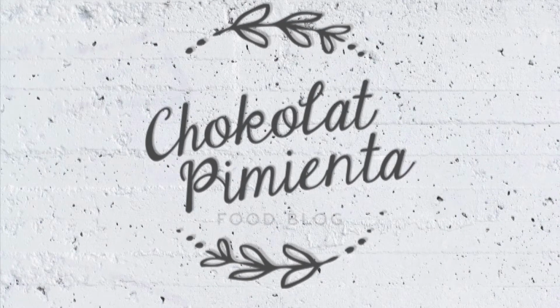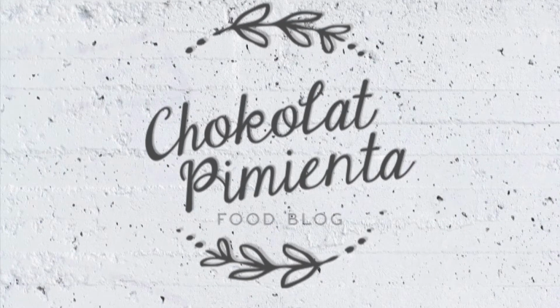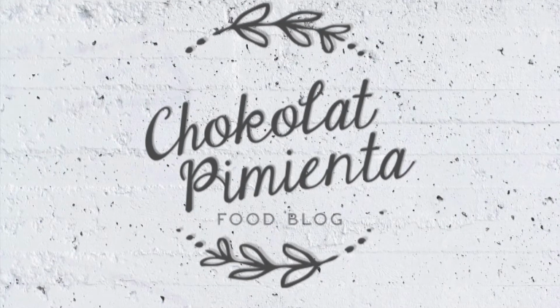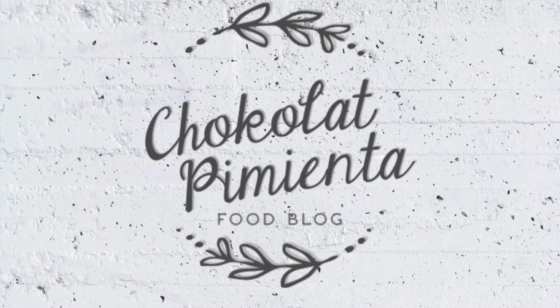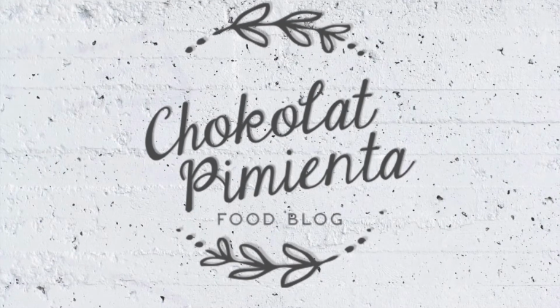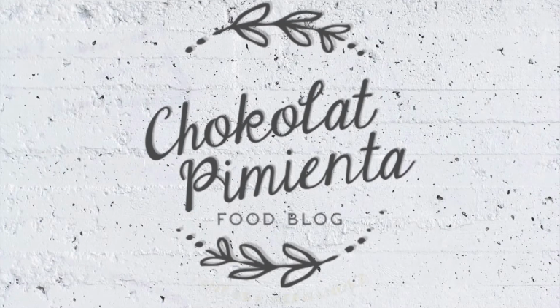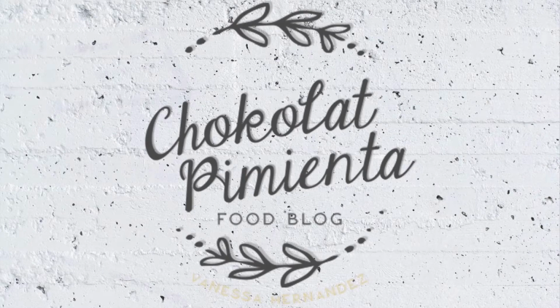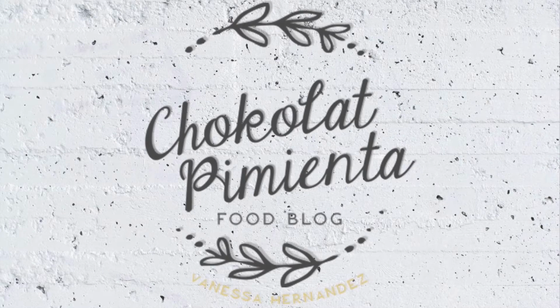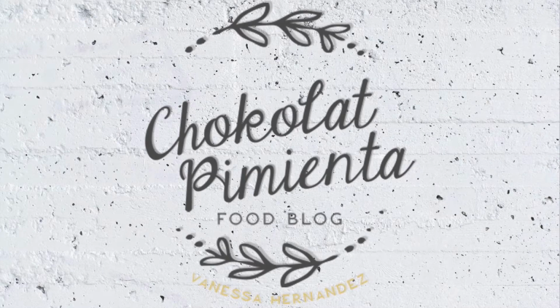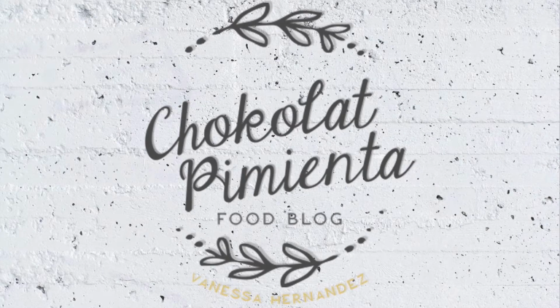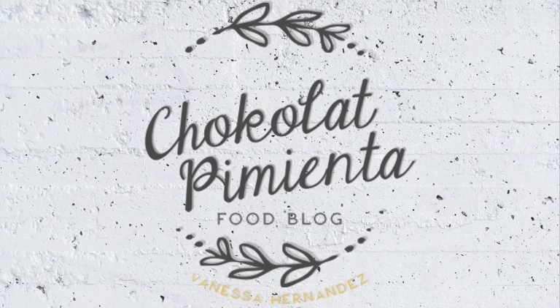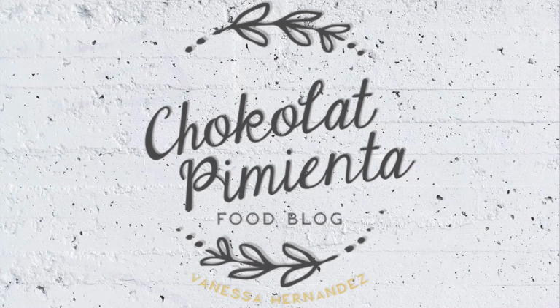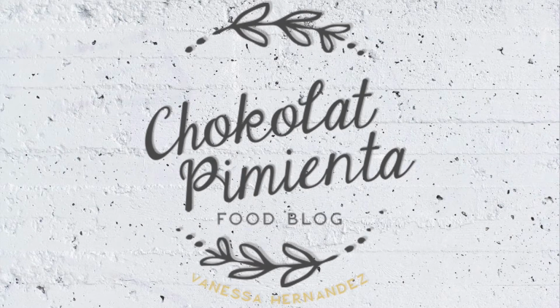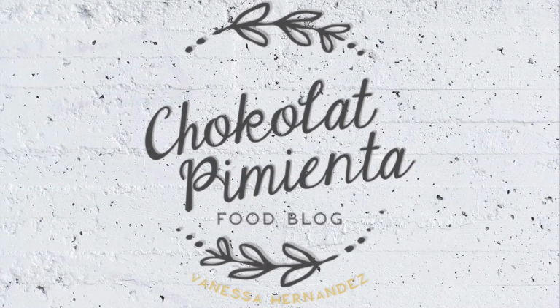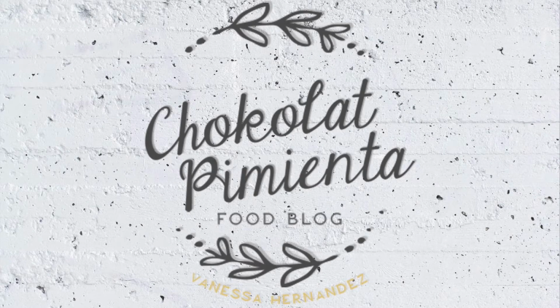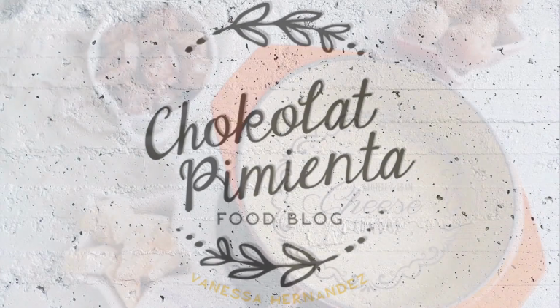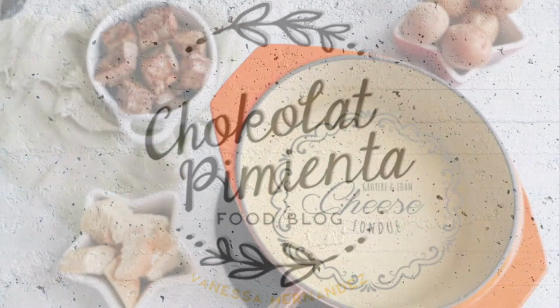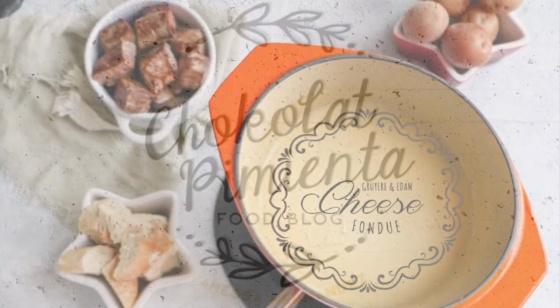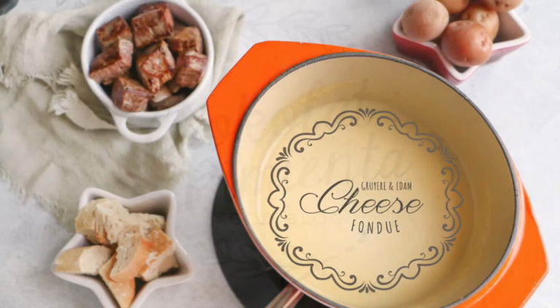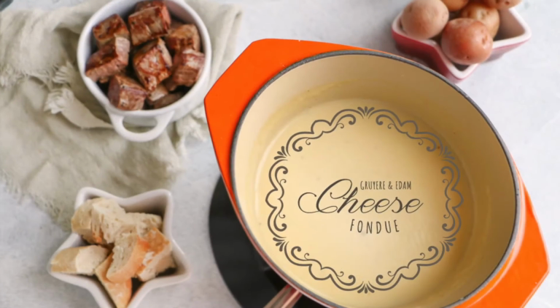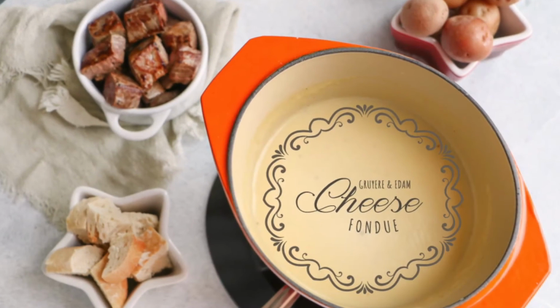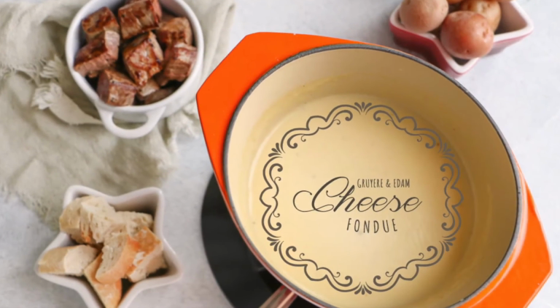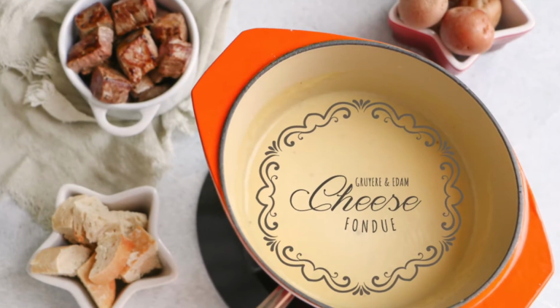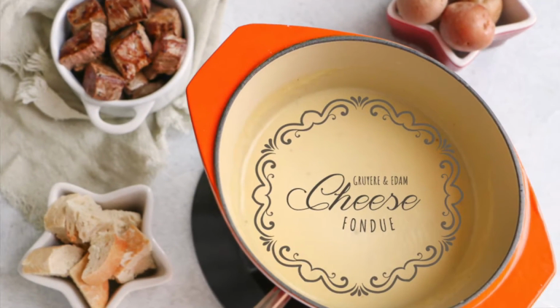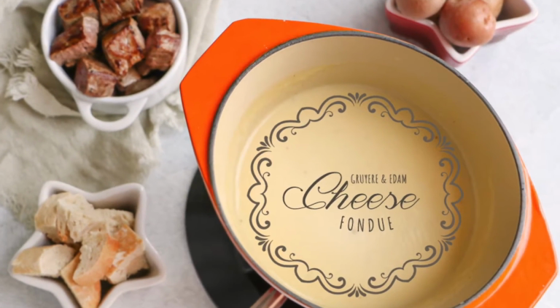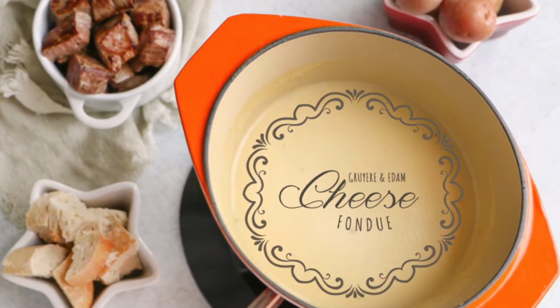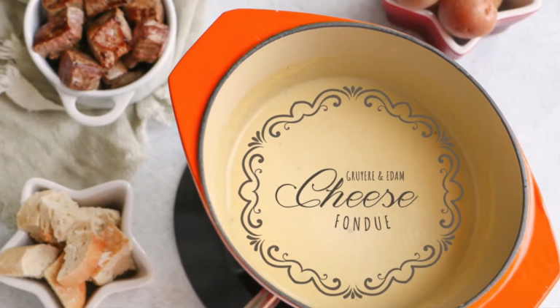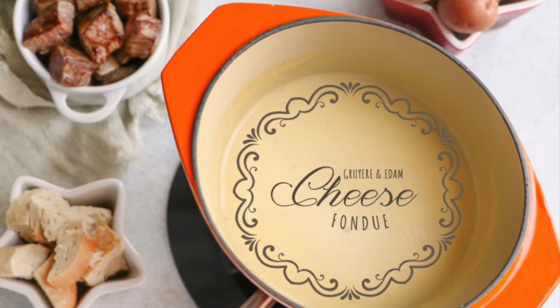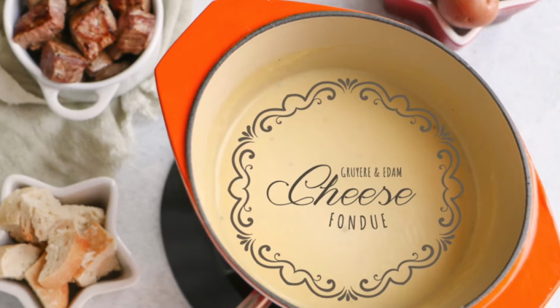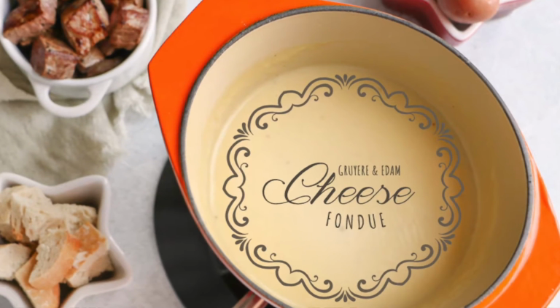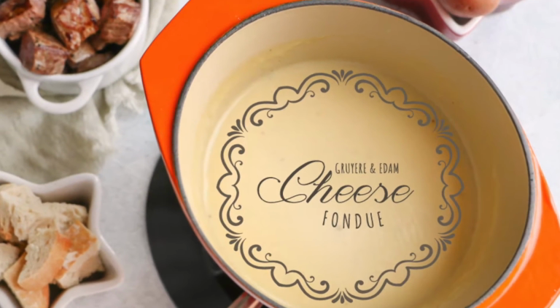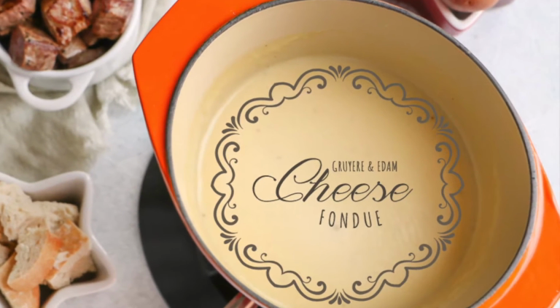Hi, welcome to Chocolate Pimienta. Today I will show you how to make a delicious Gruyère and Edam cheese fondue.